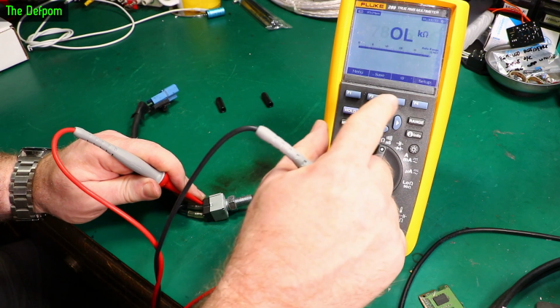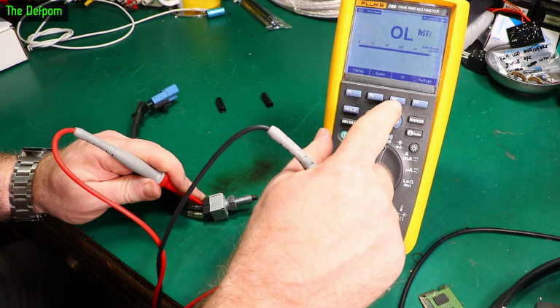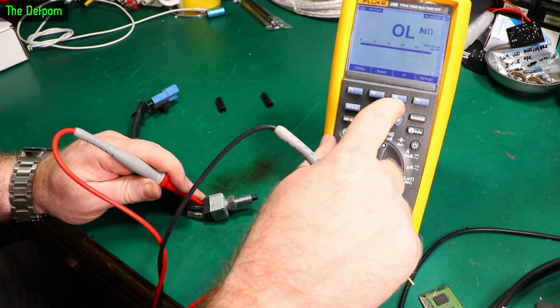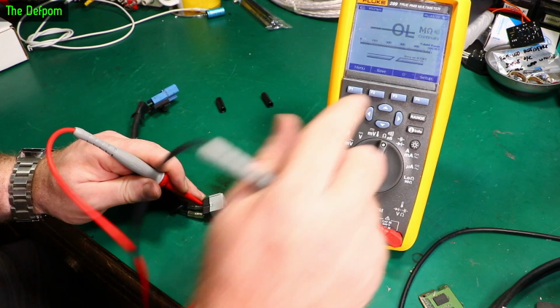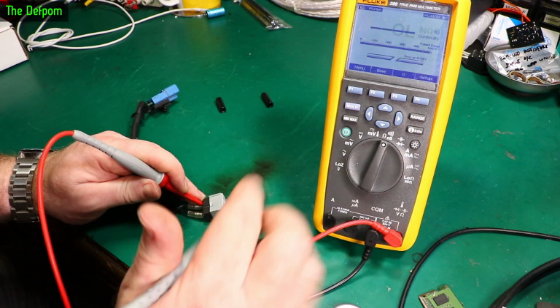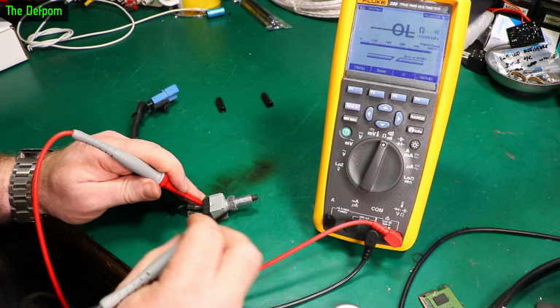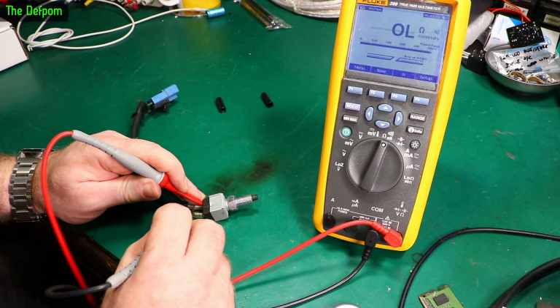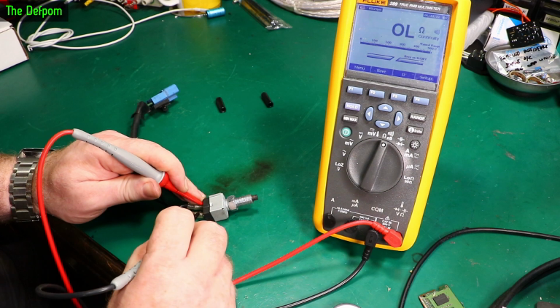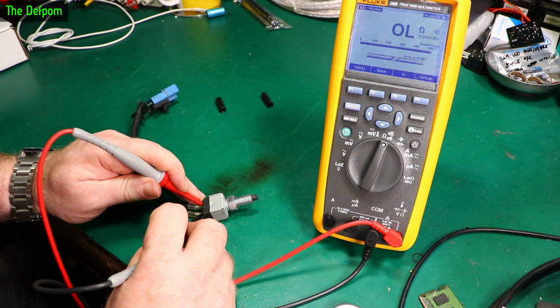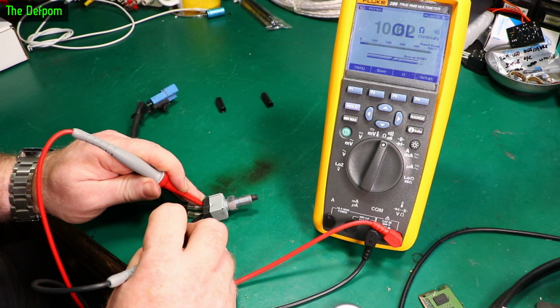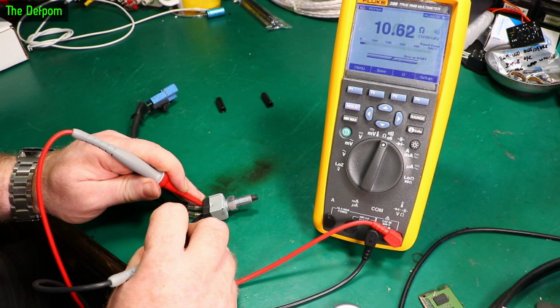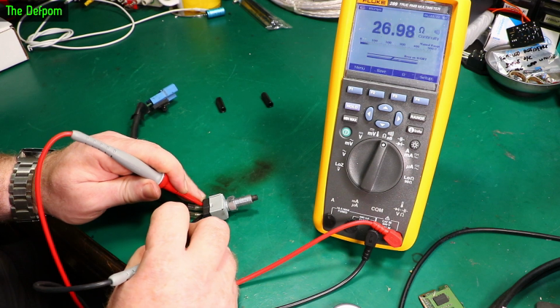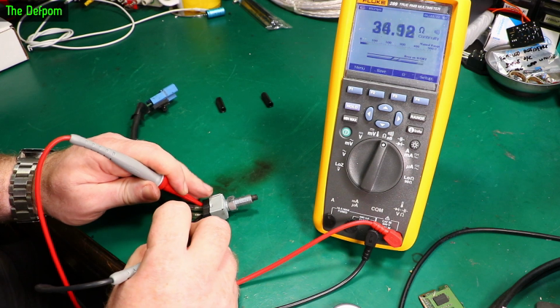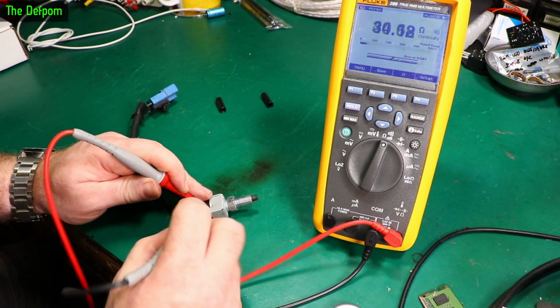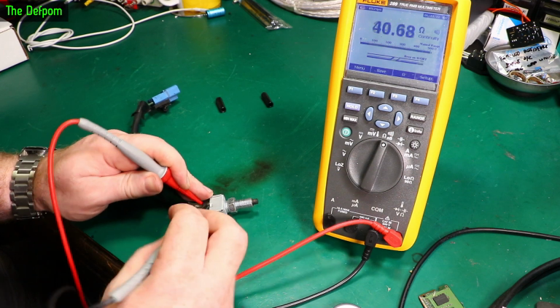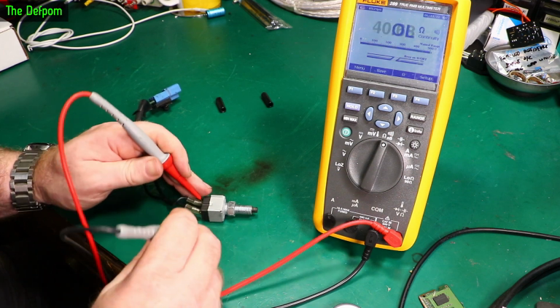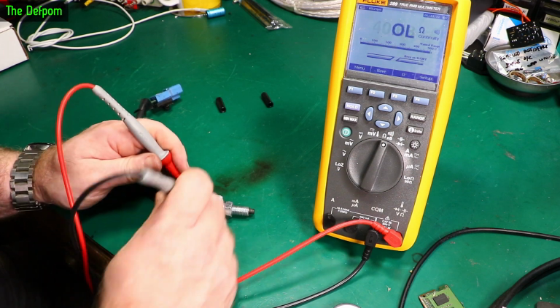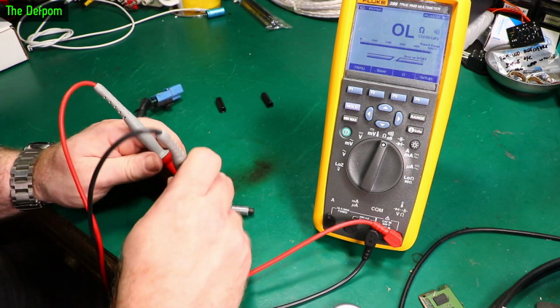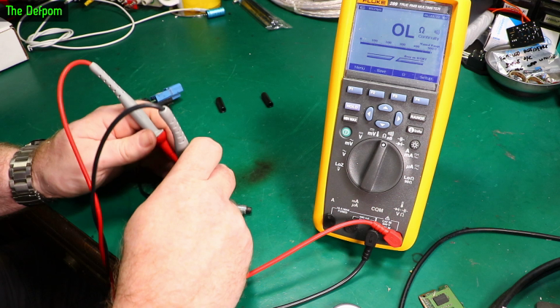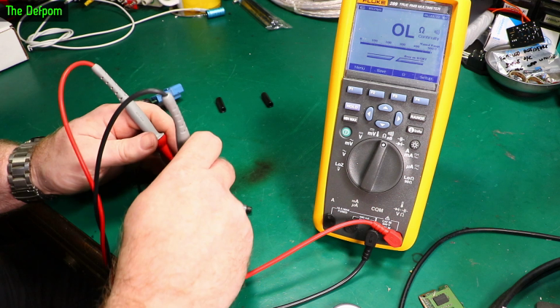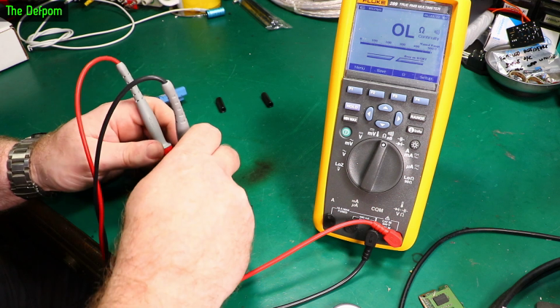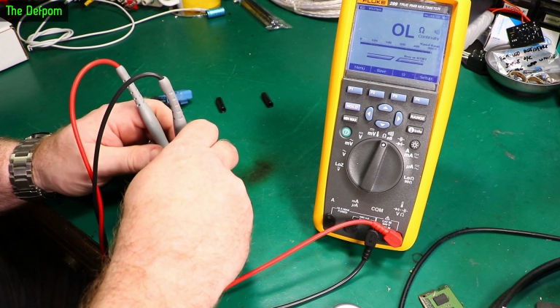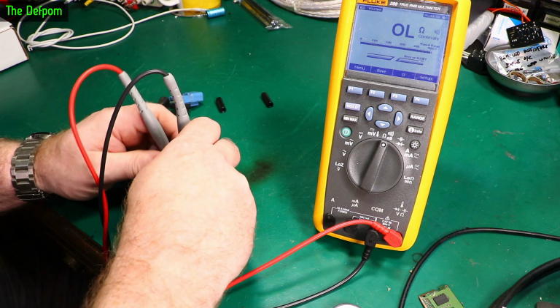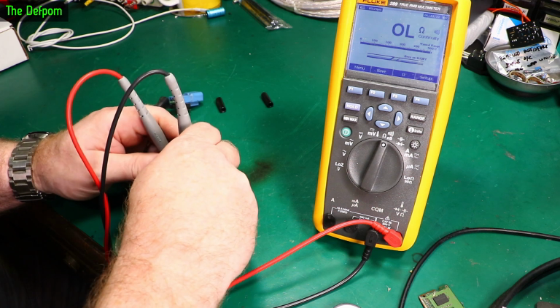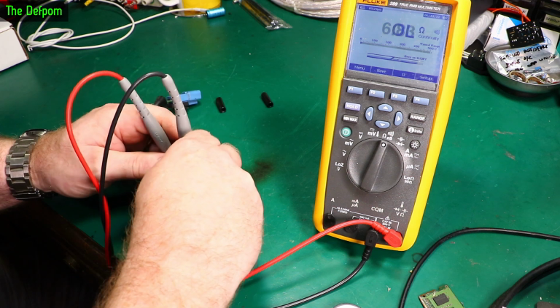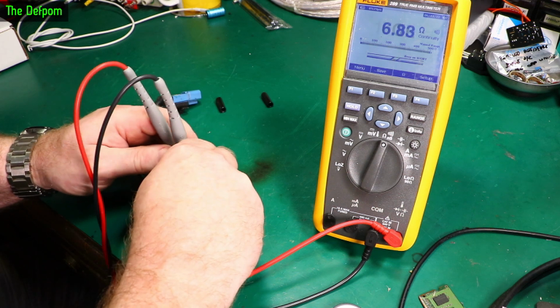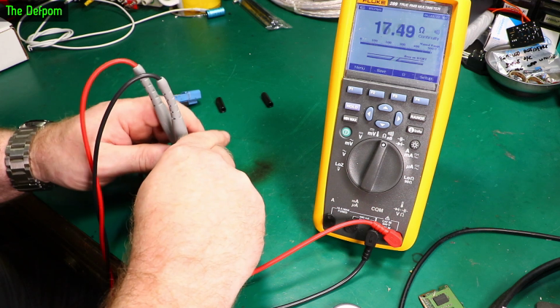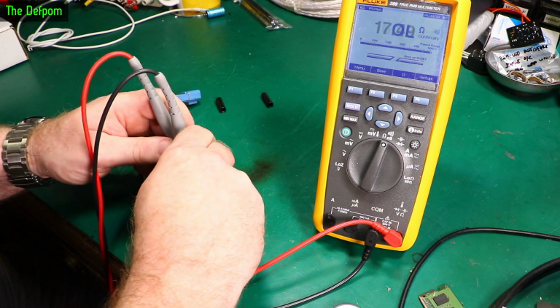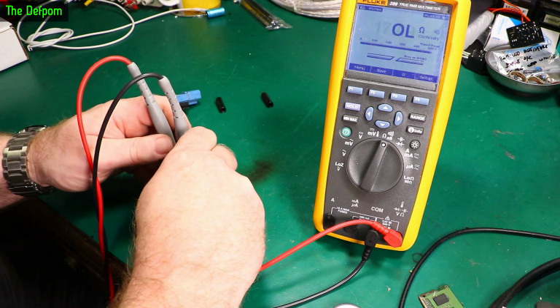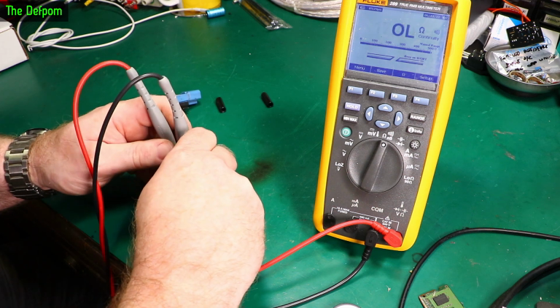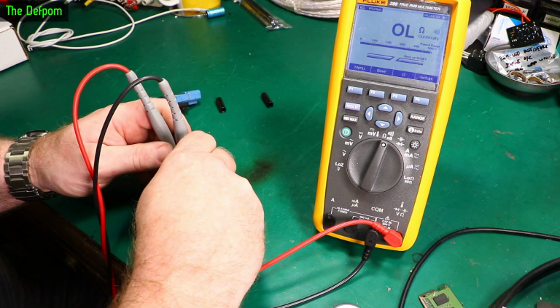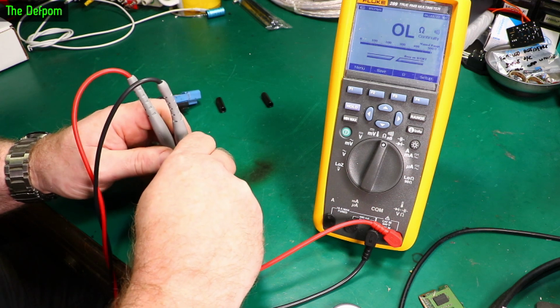Let's just do a beeper test. Yeah, that's working now. Of course it is — now I've got the thing out.